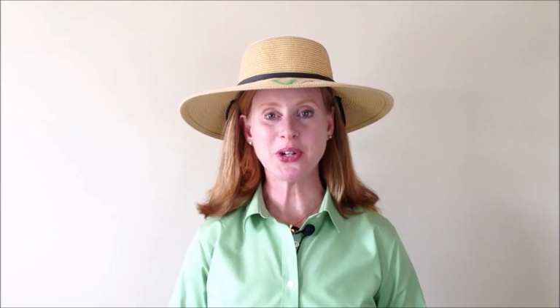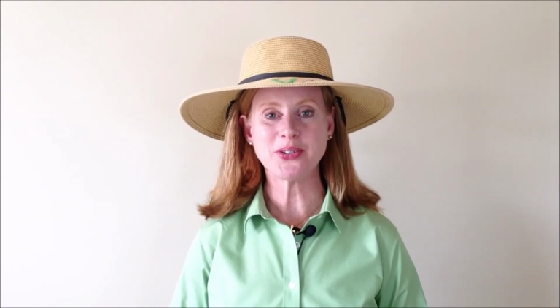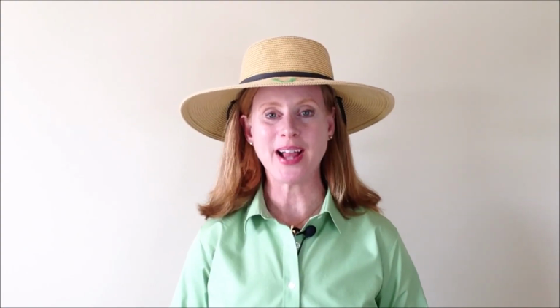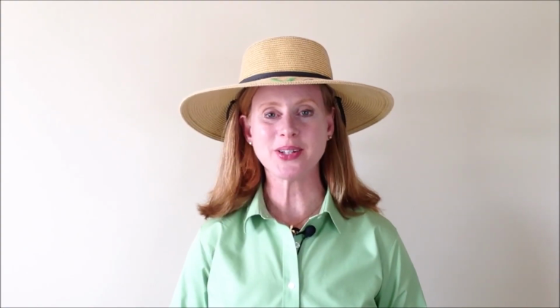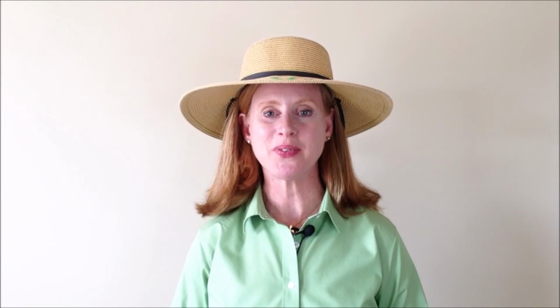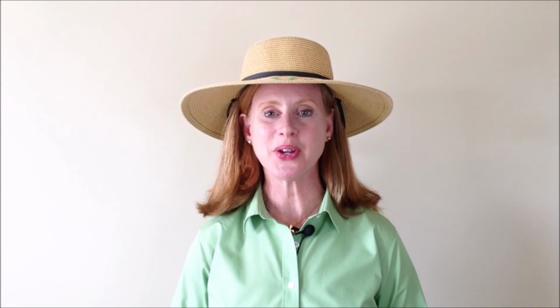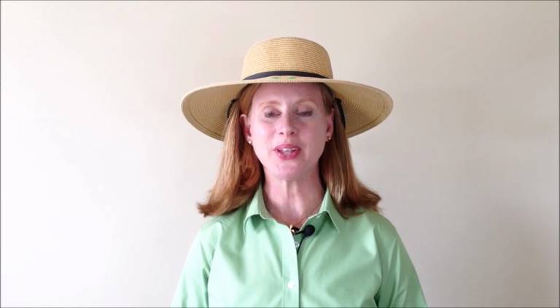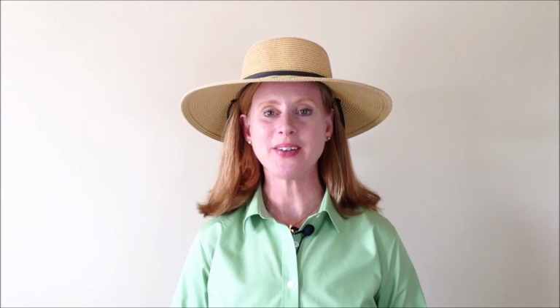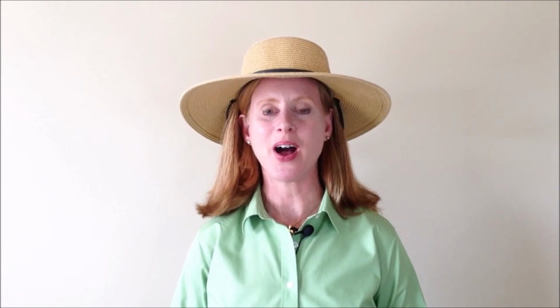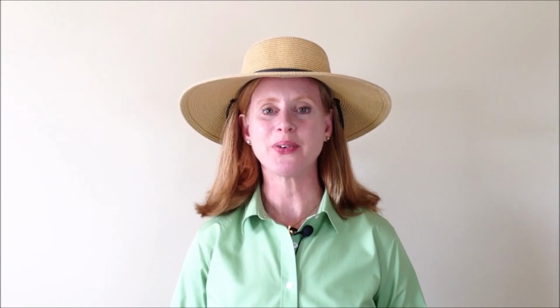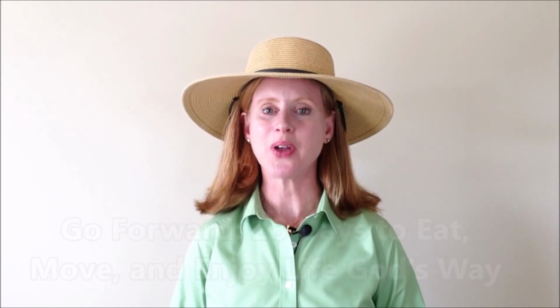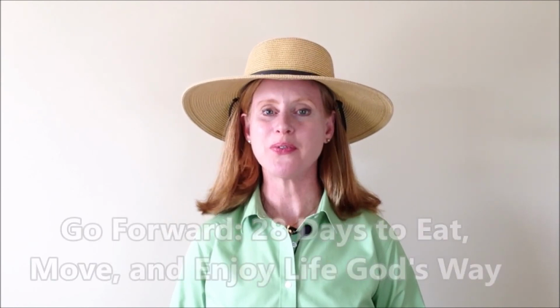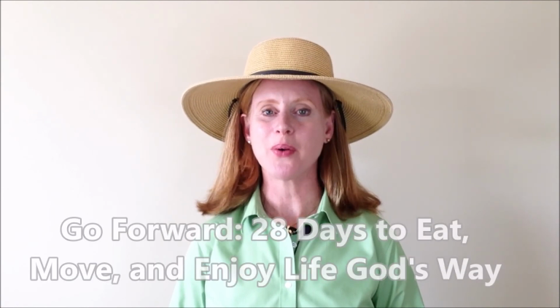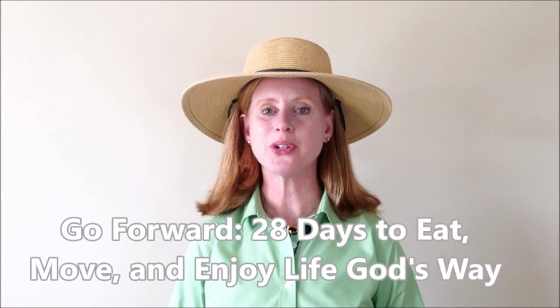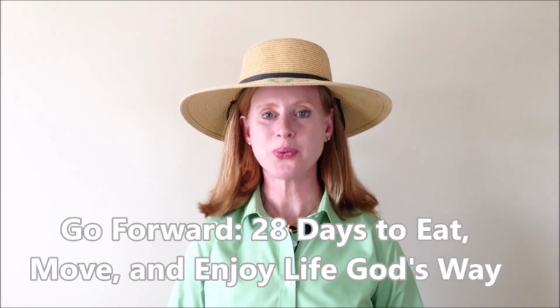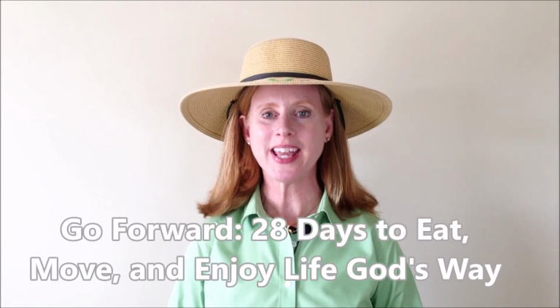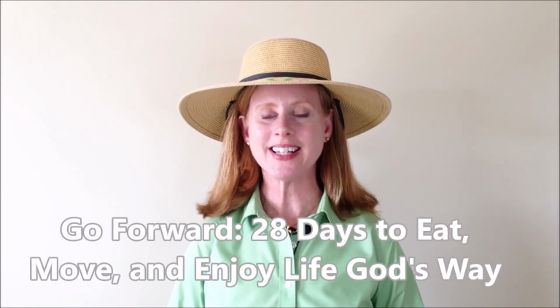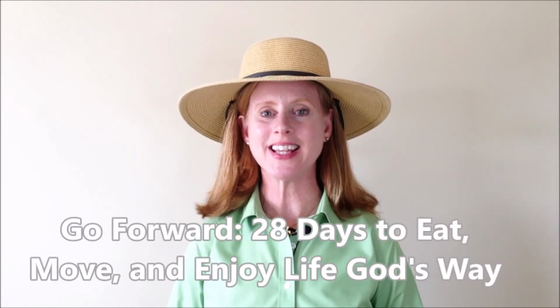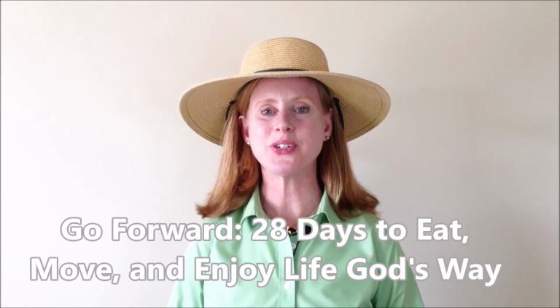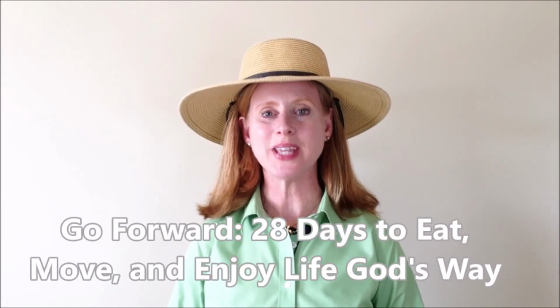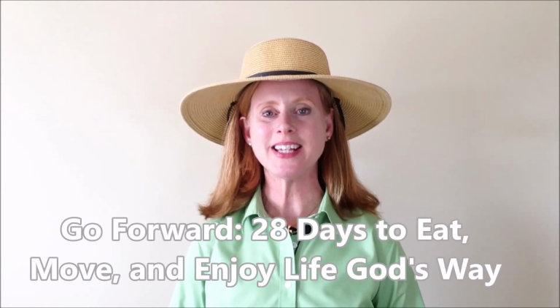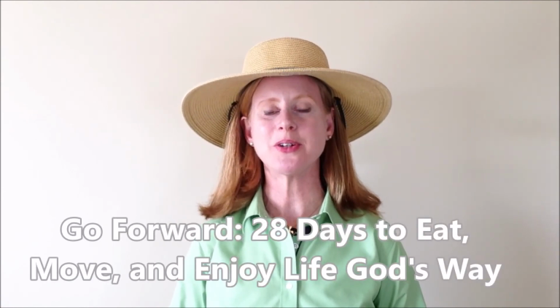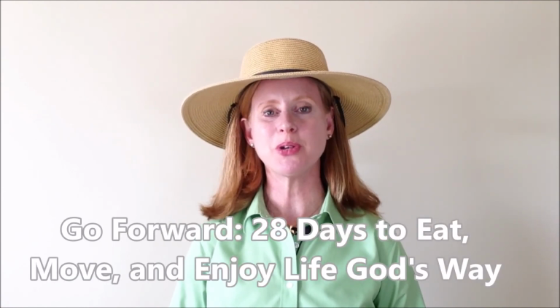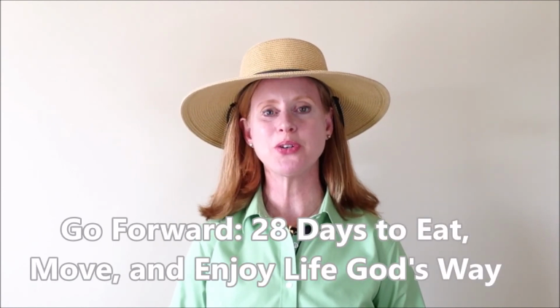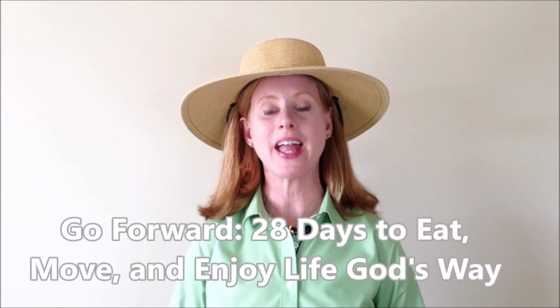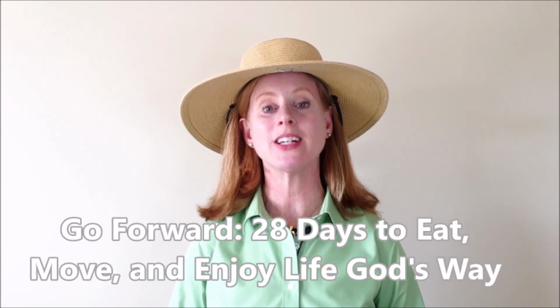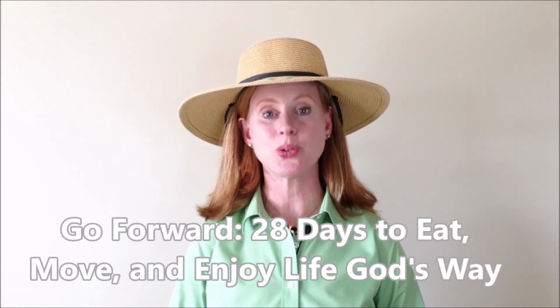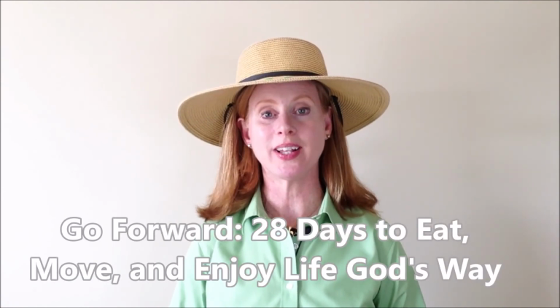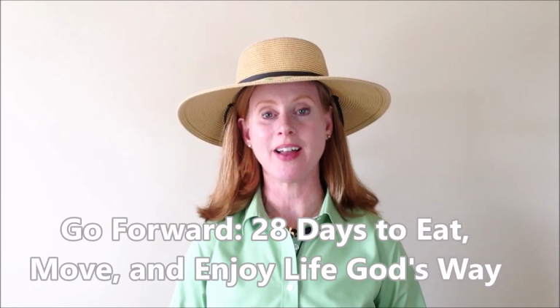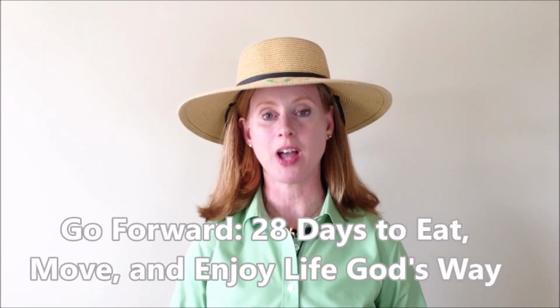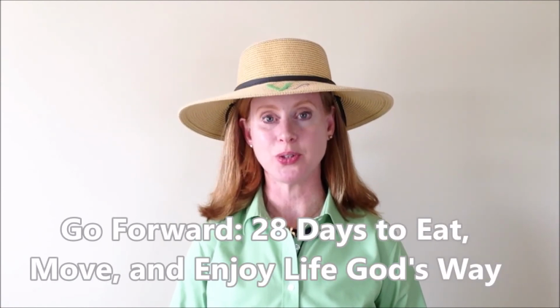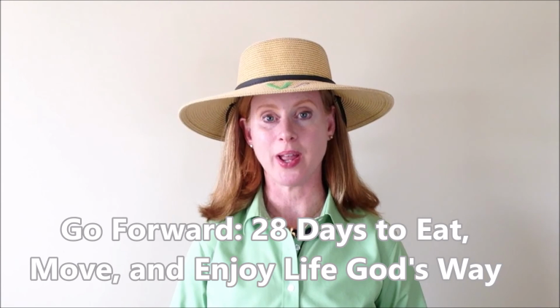I'm Sherry Traxler with Vireo Life, author of Go Forward: 28 Days to Eat, Move, and Enjoy Life God's Way.